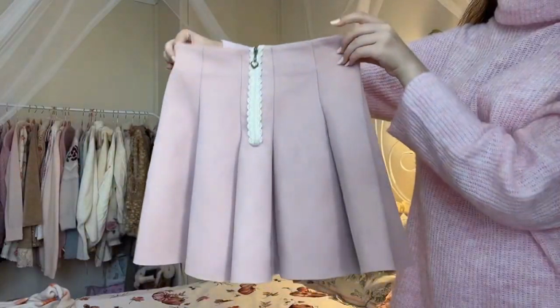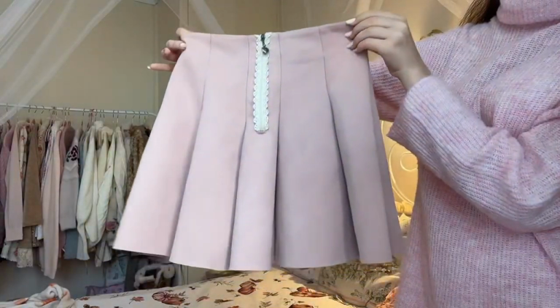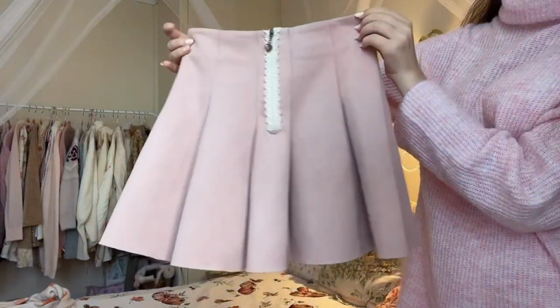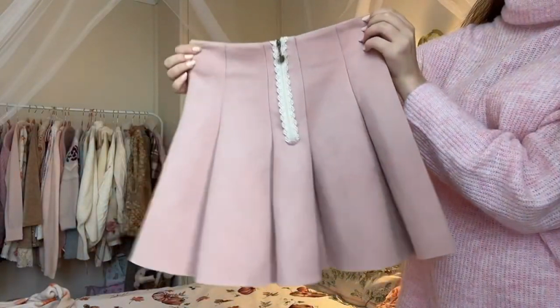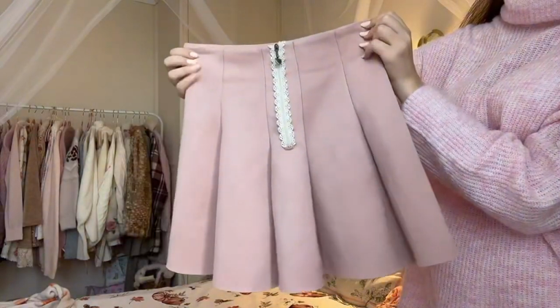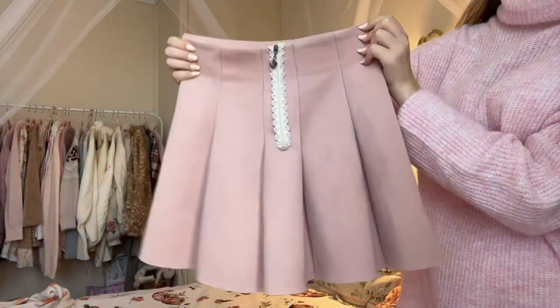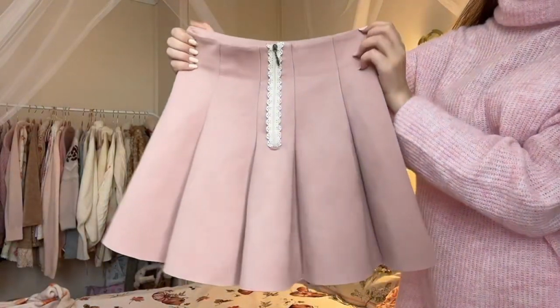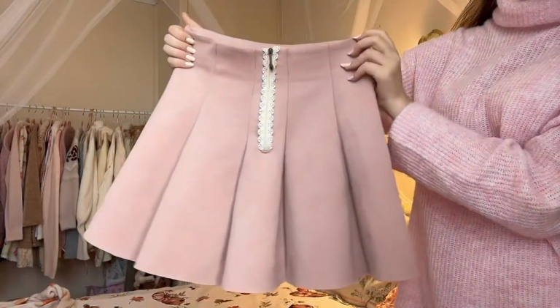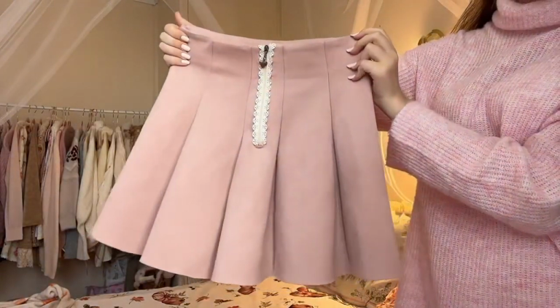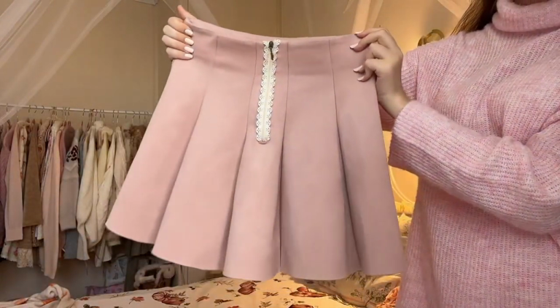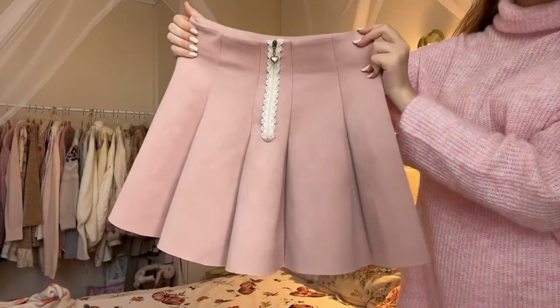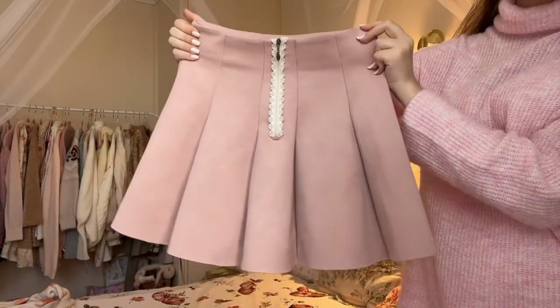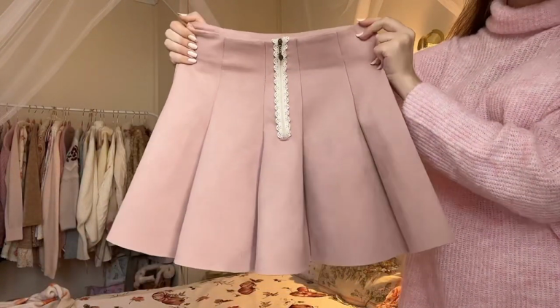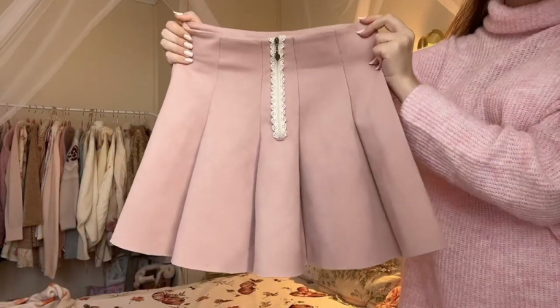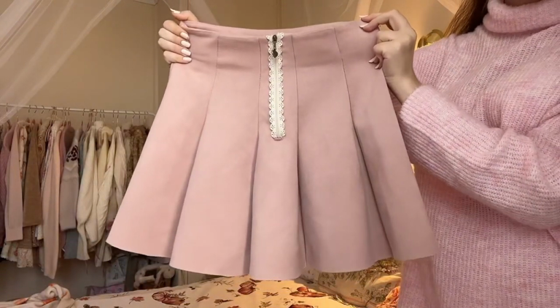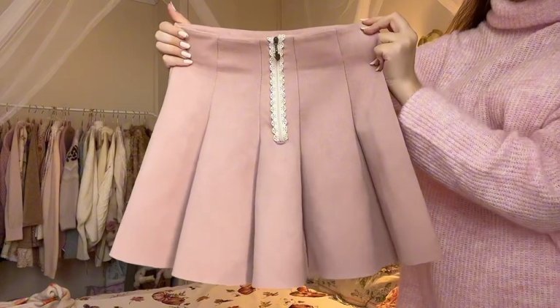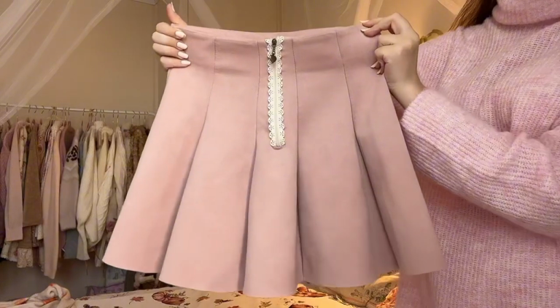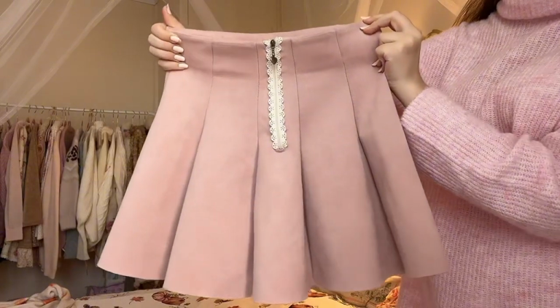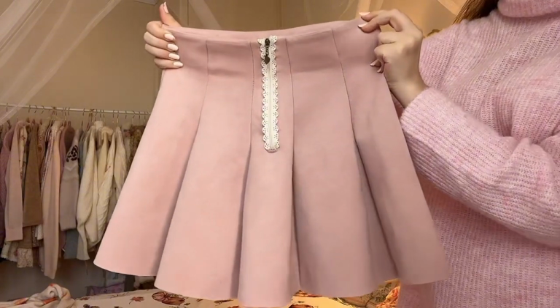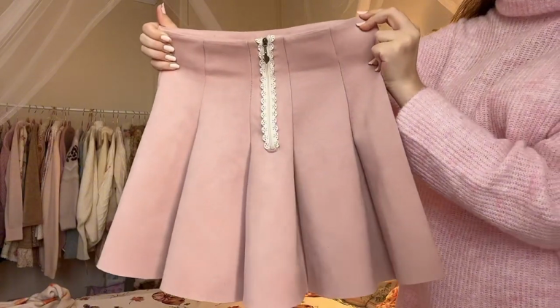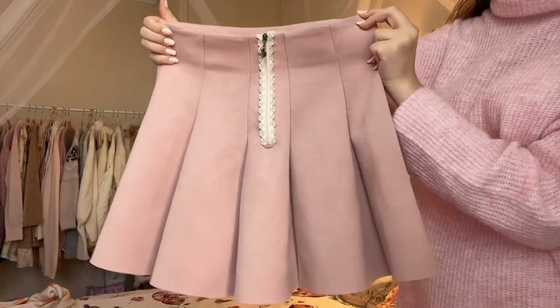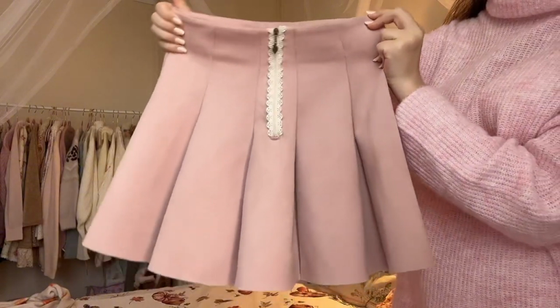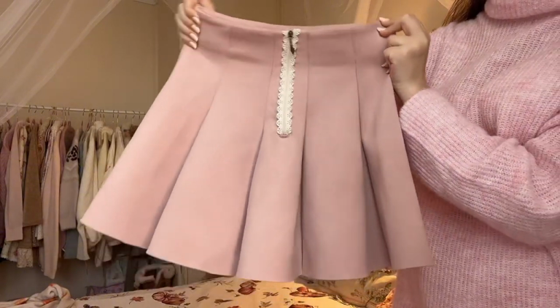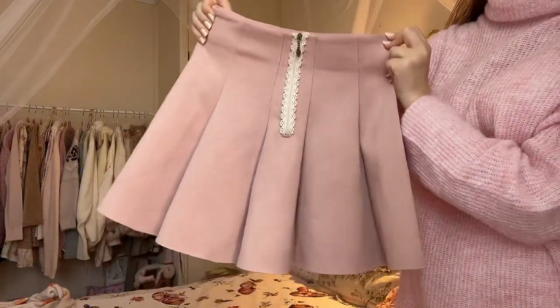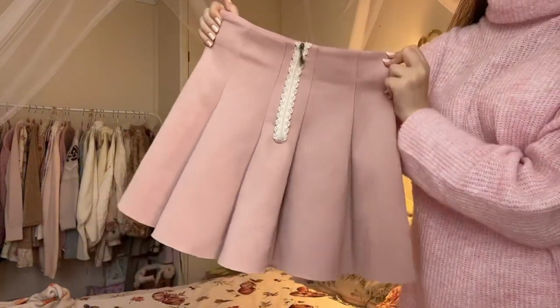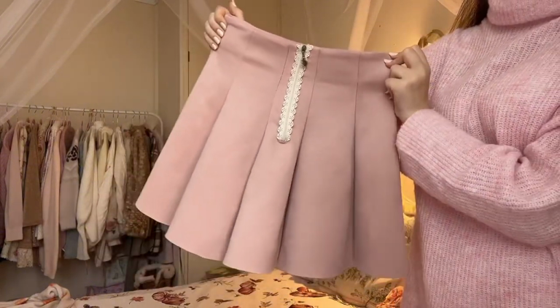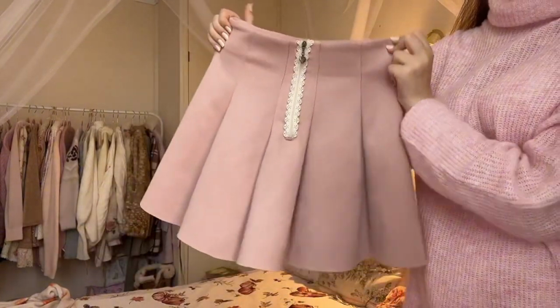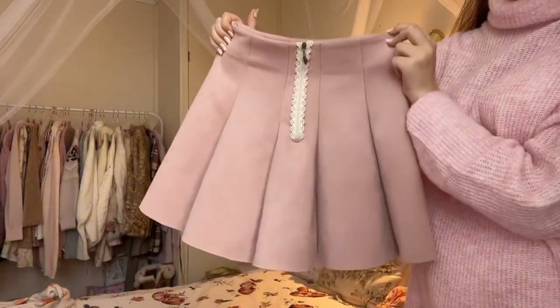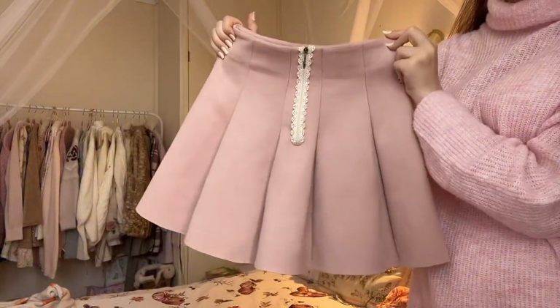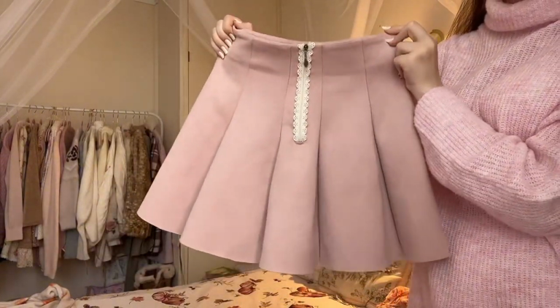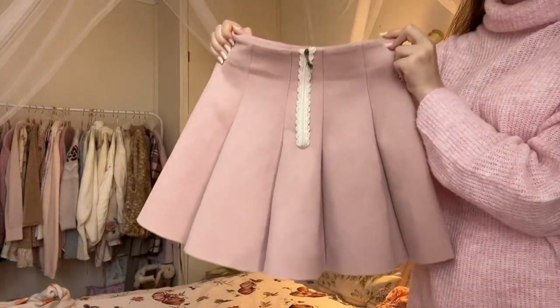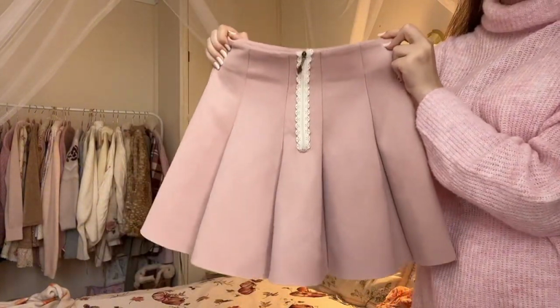I also received a pink corduroy skirt from a little independent Korean brand, which is going to be lovely — very warm for autumn and winter.